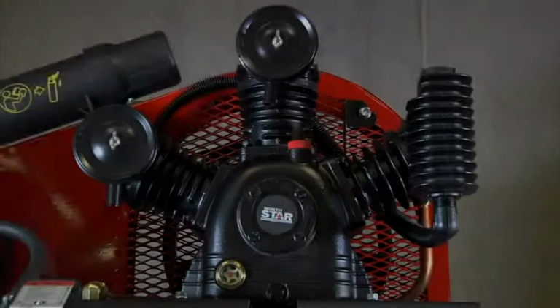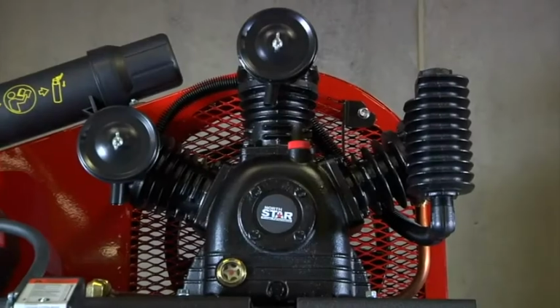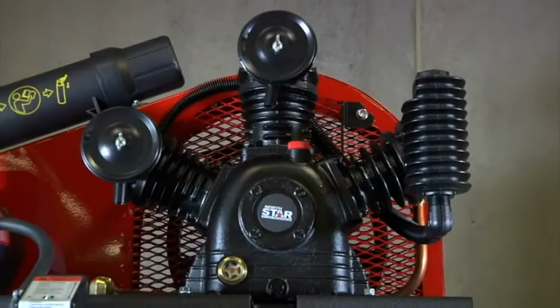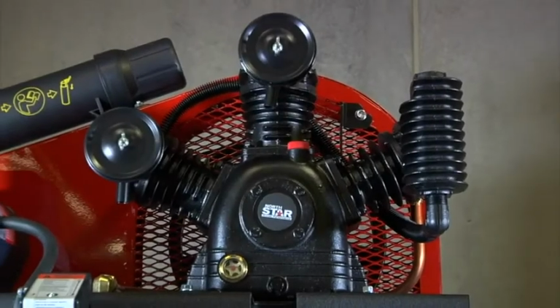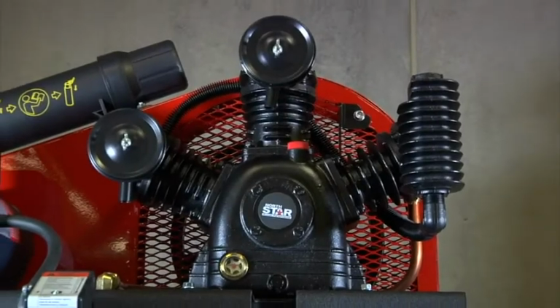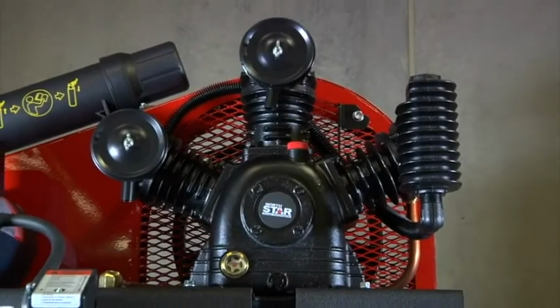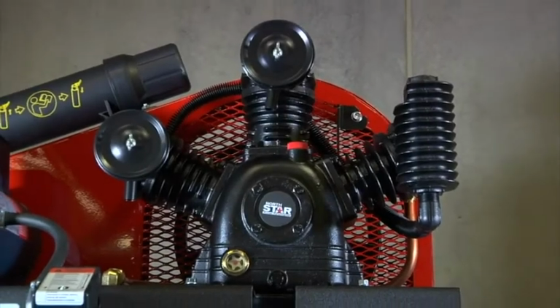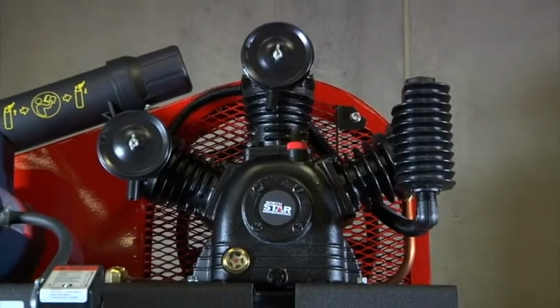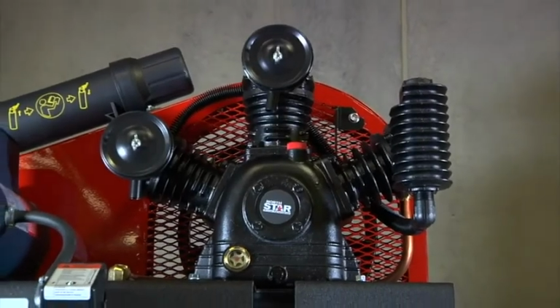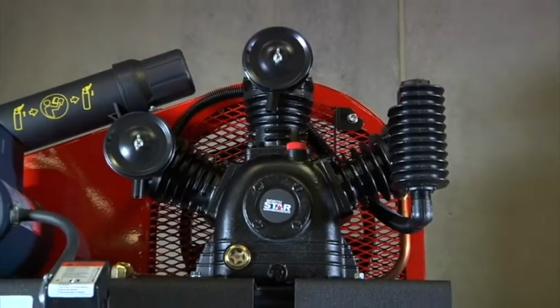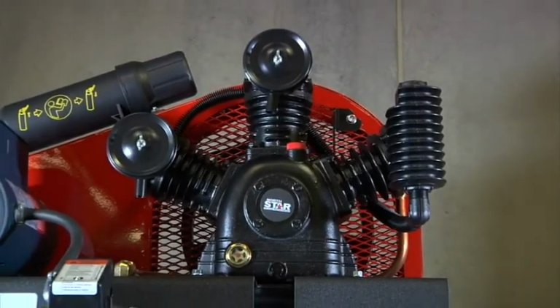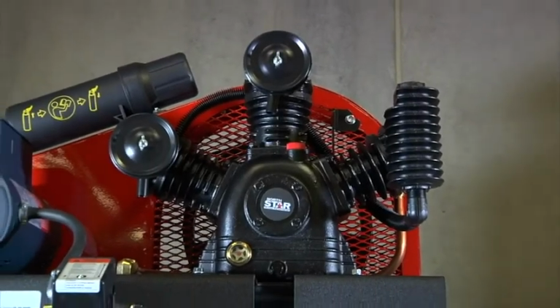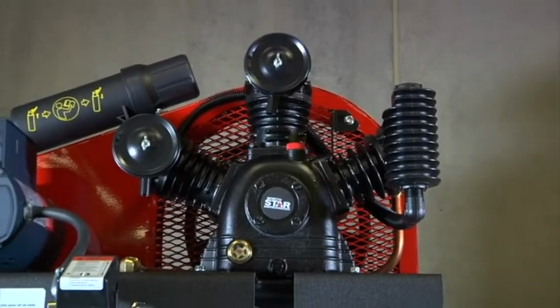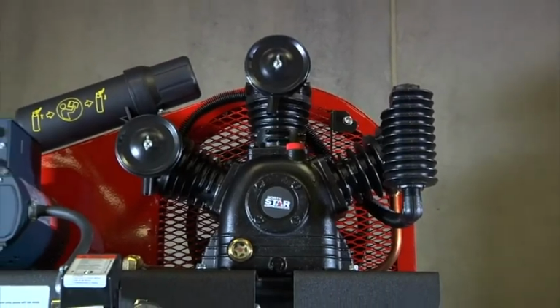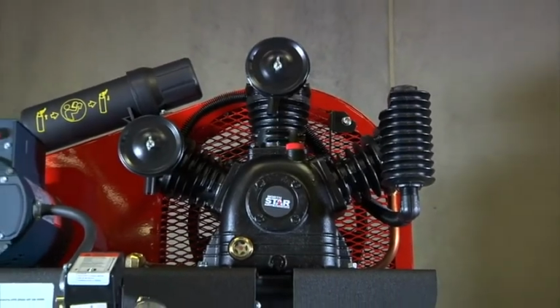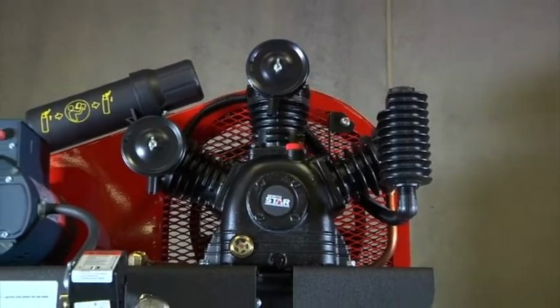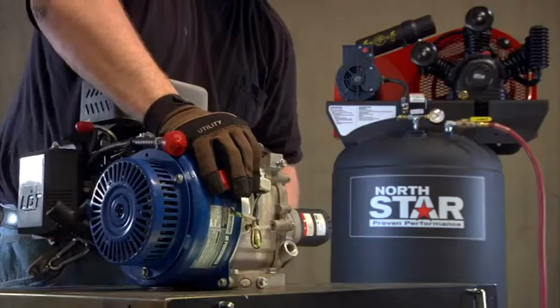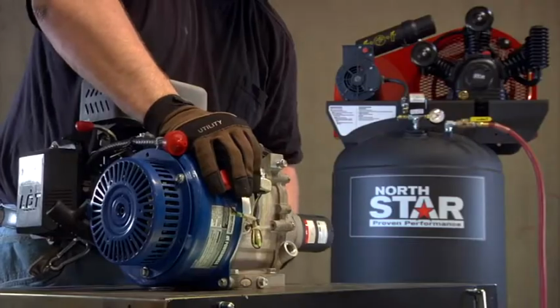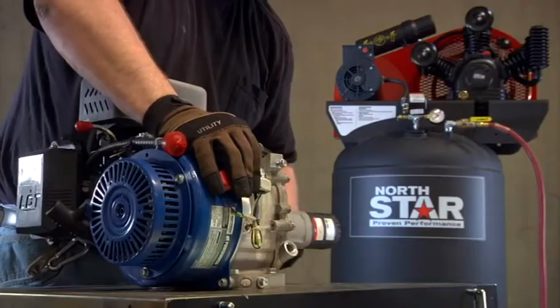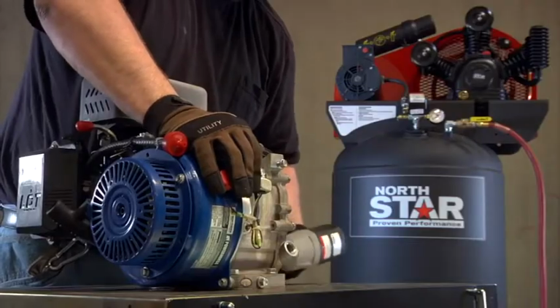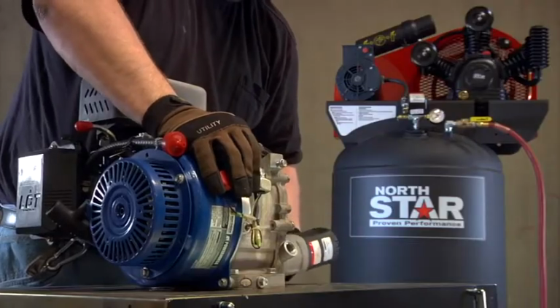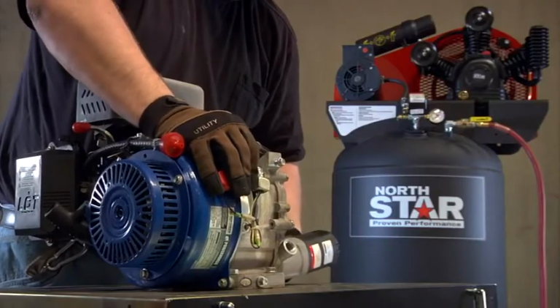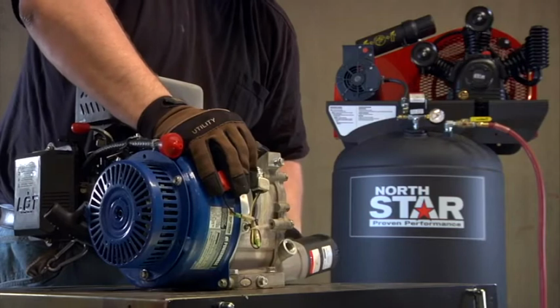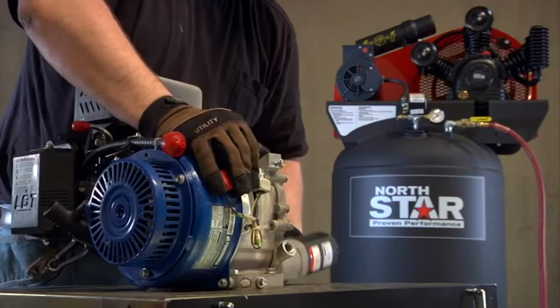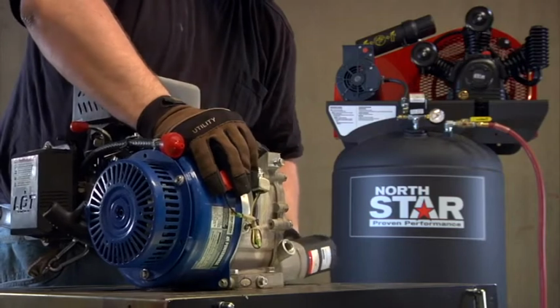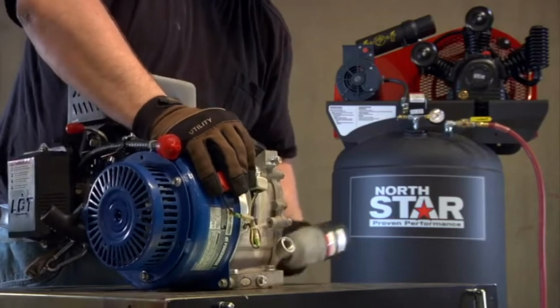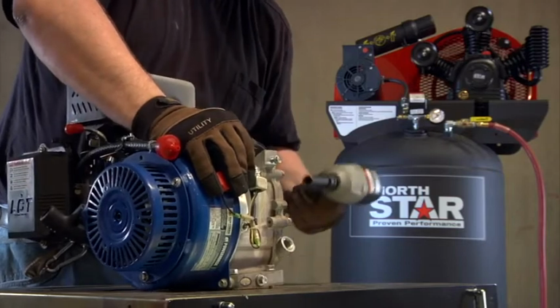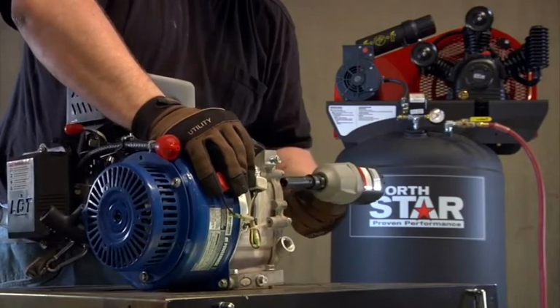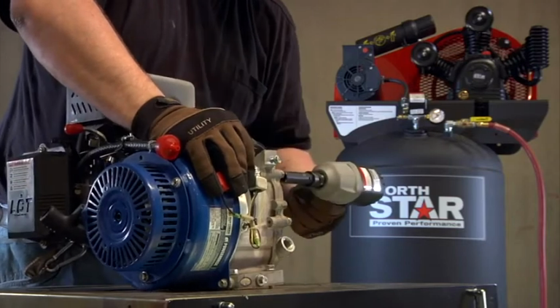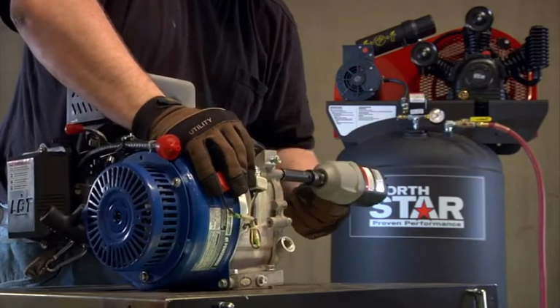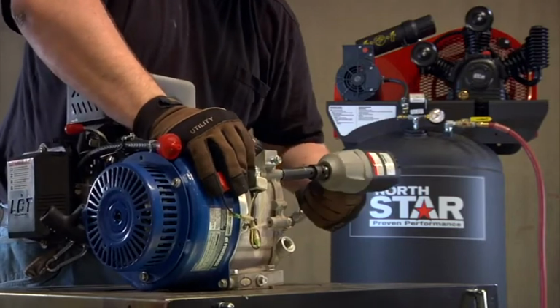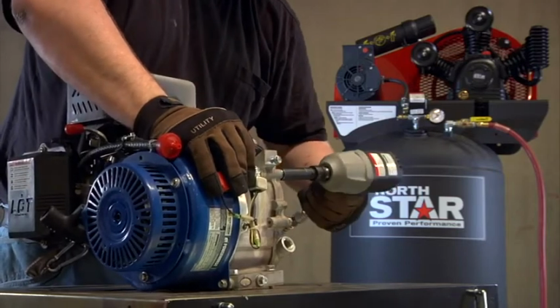A W-style cylinder design gives you consistent cooling with an intercooler to cool compressed air for lower moisture content.